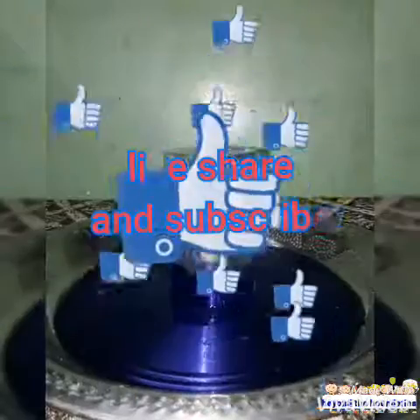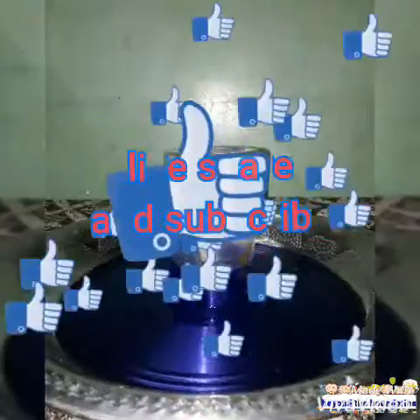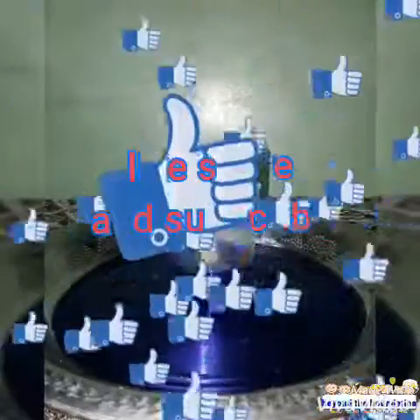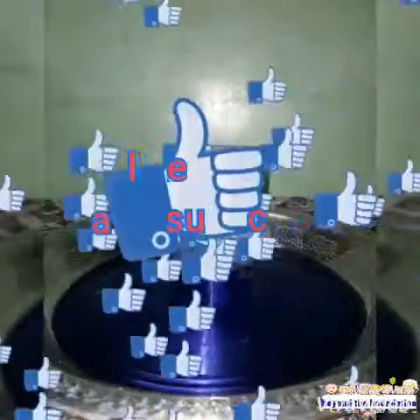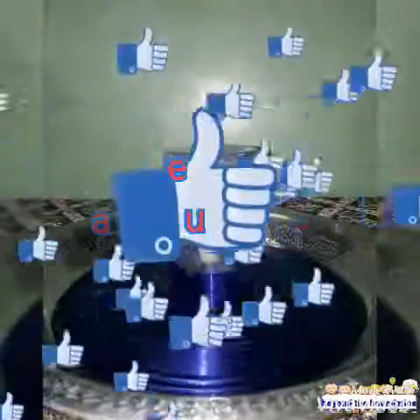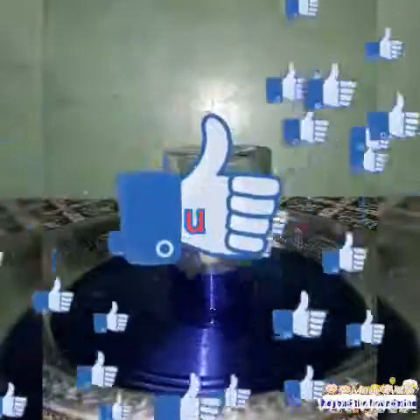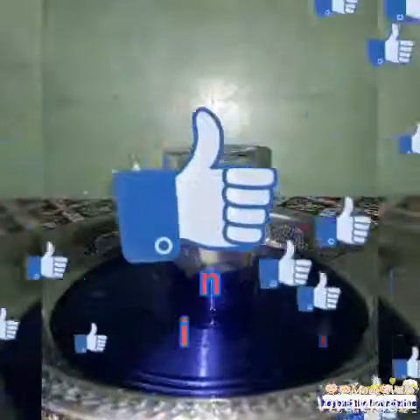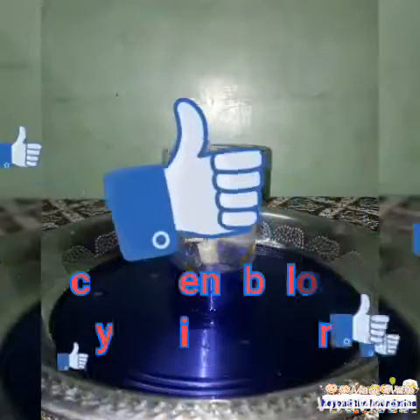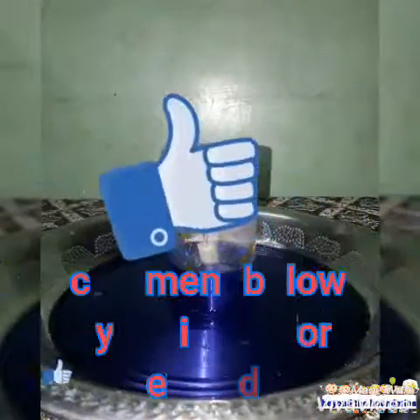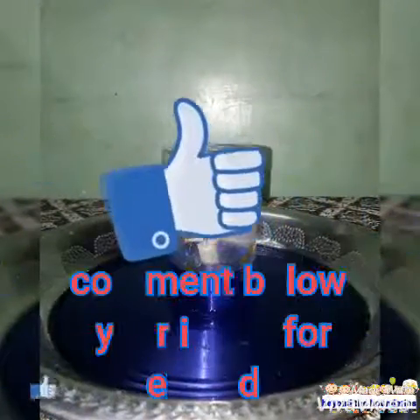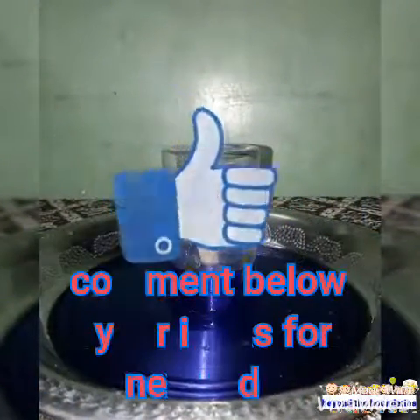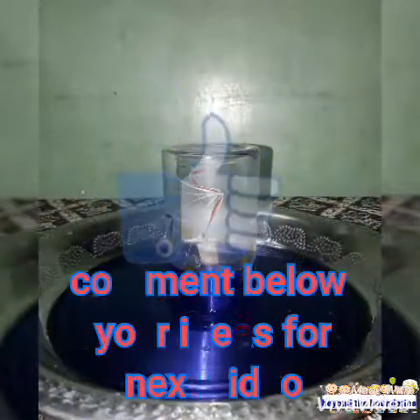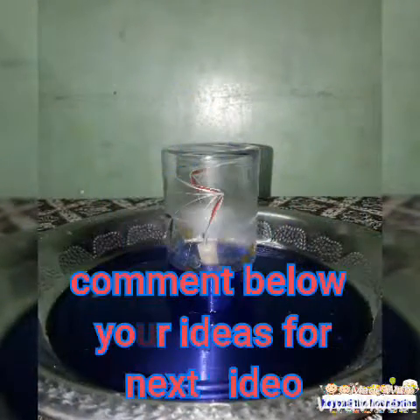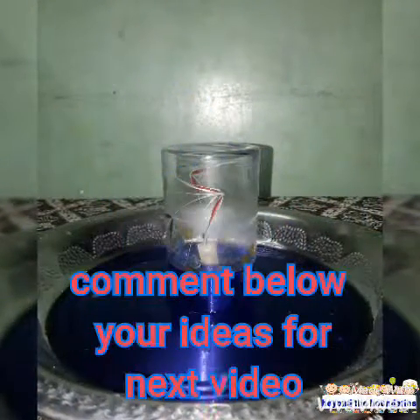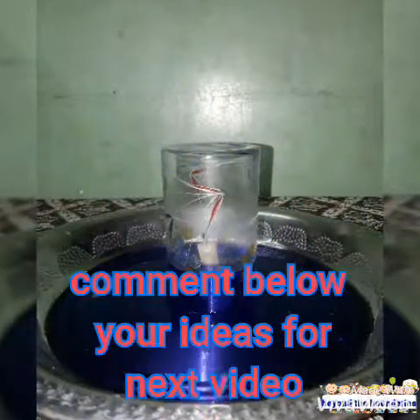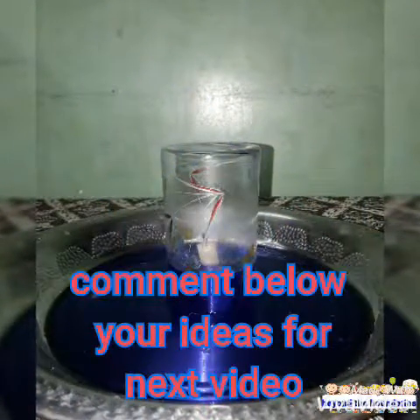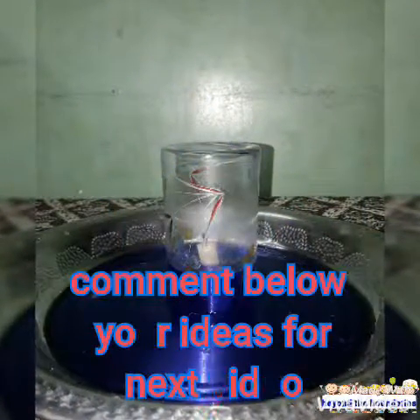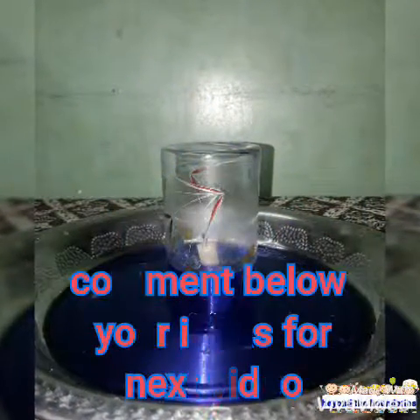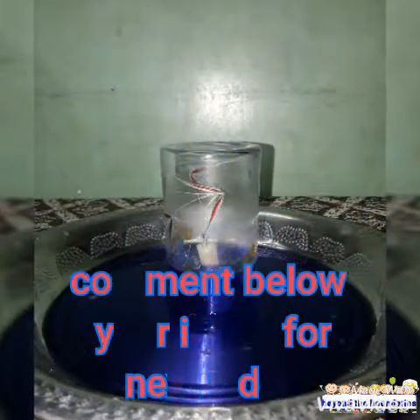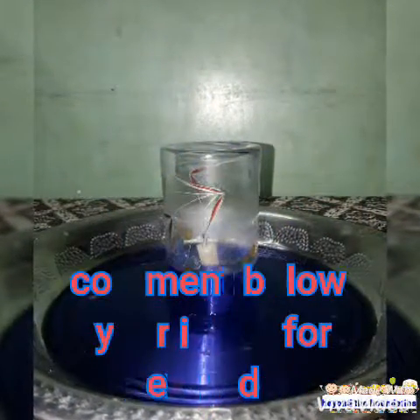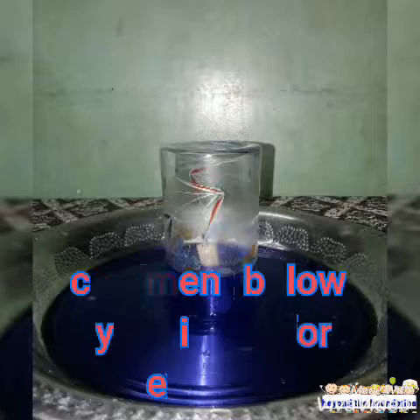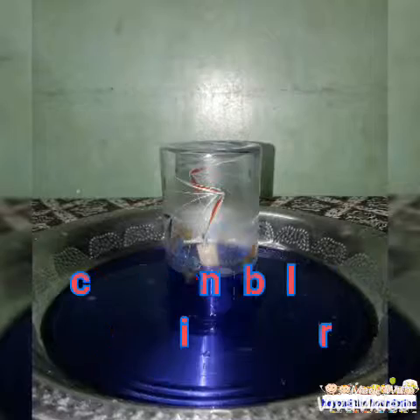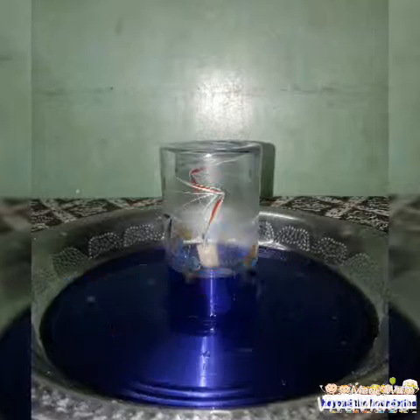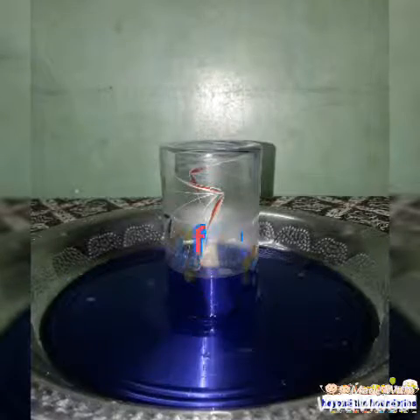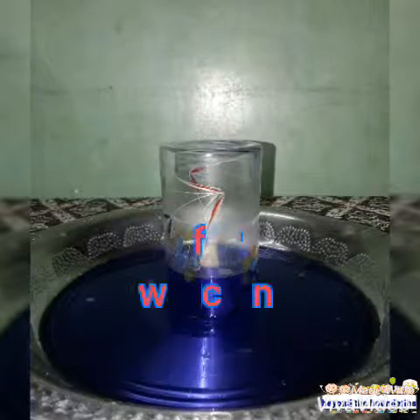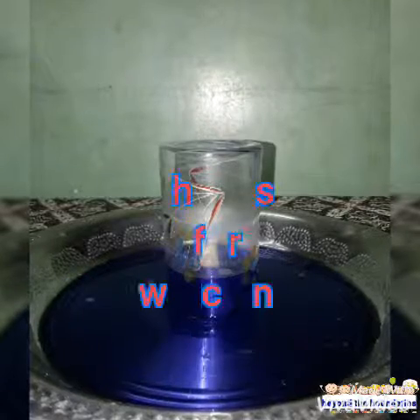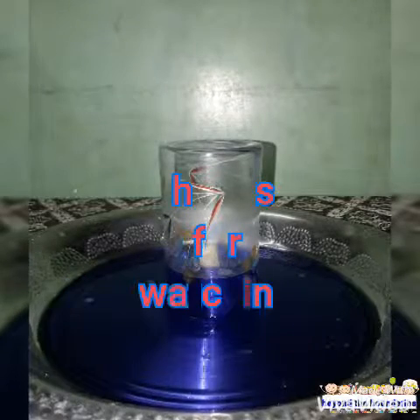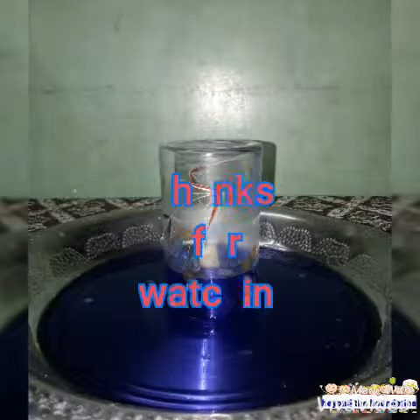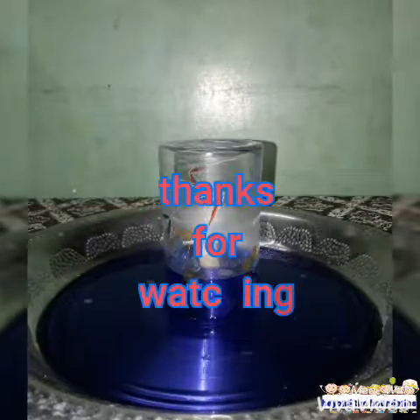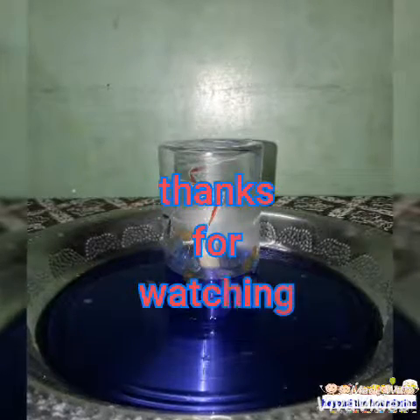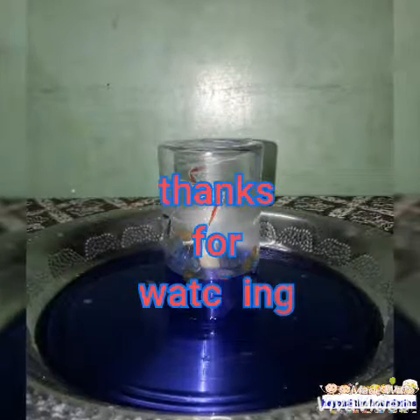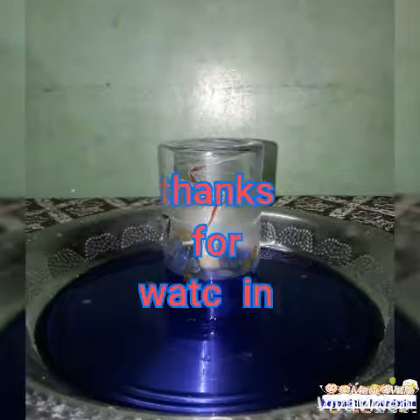Like, share and subscribe for more videos. Comment below for your ideas for my next videos. Thanks for watching.